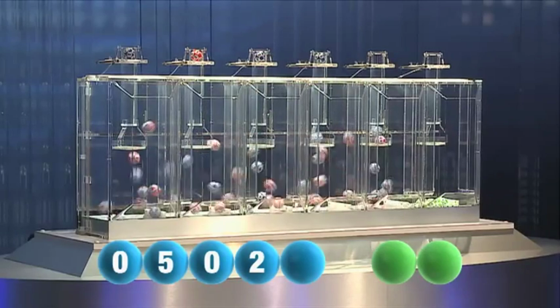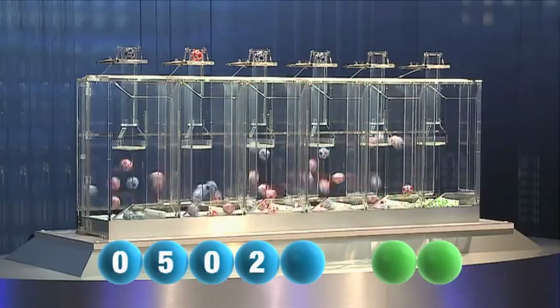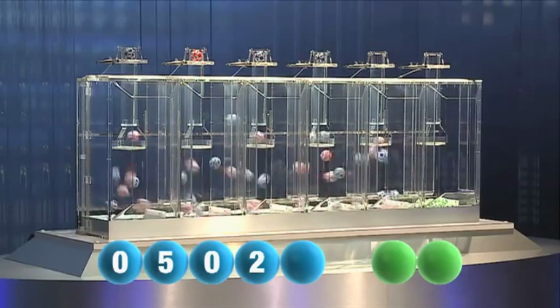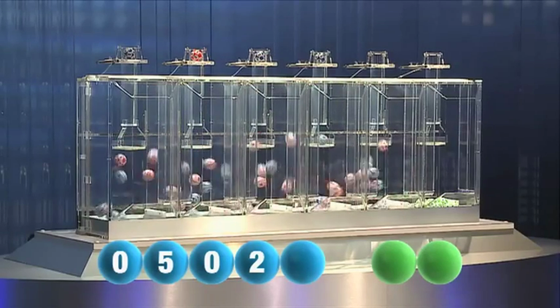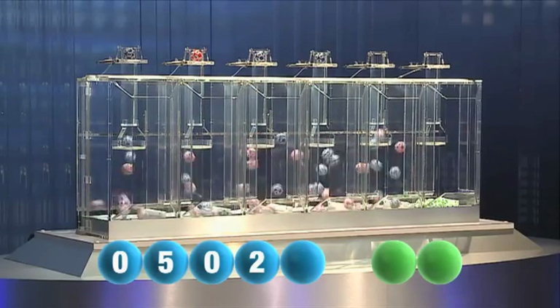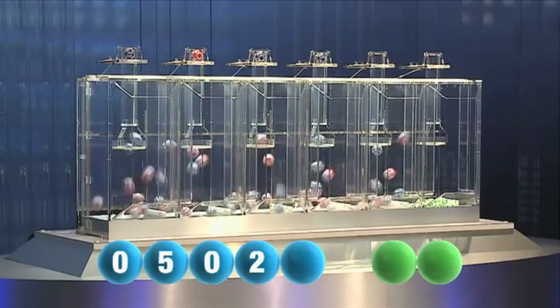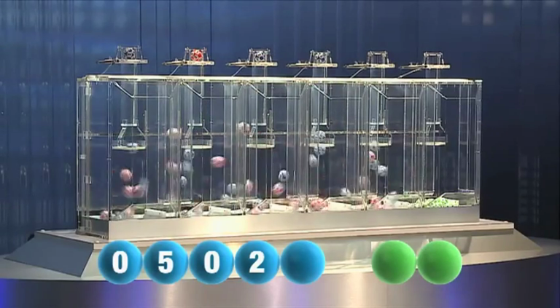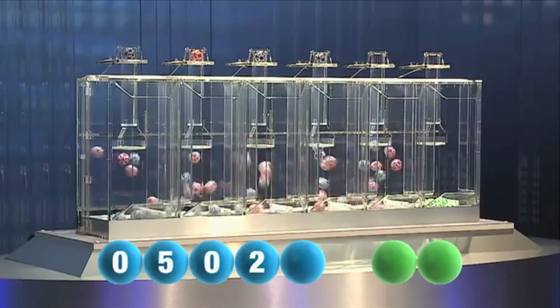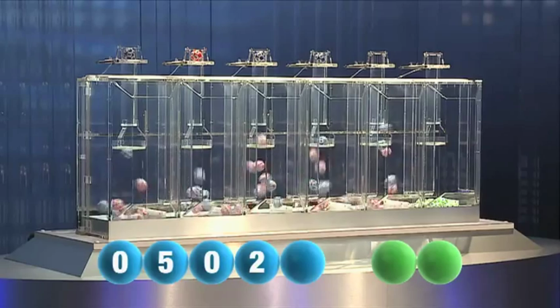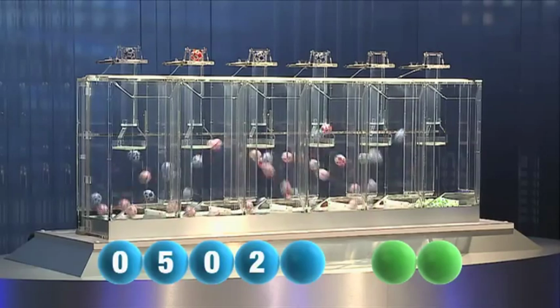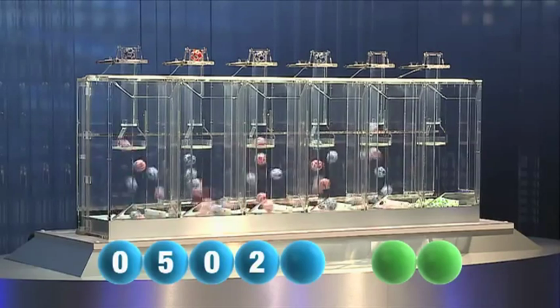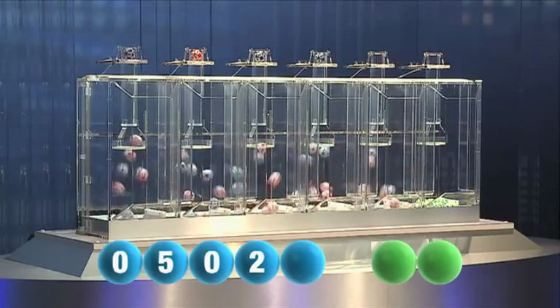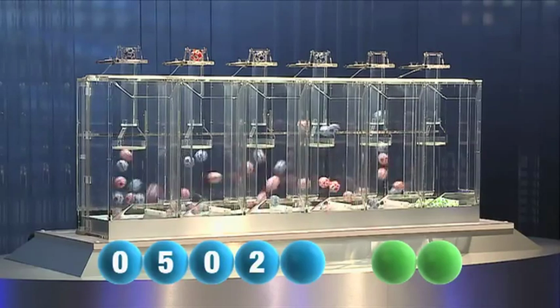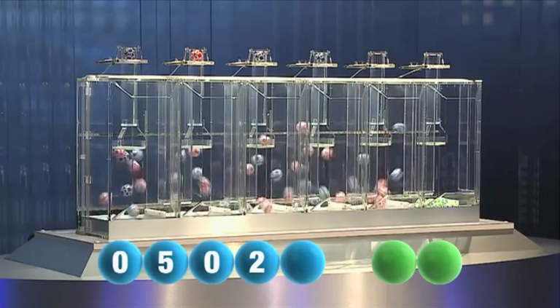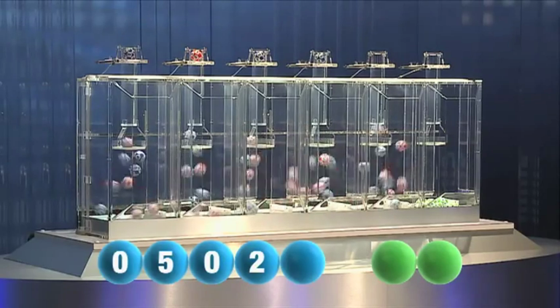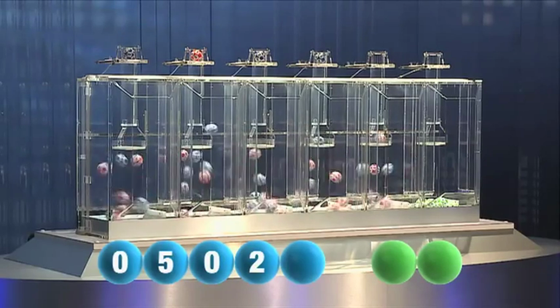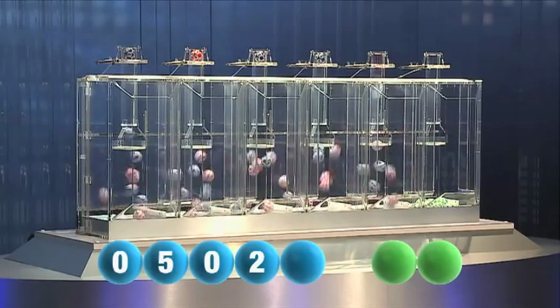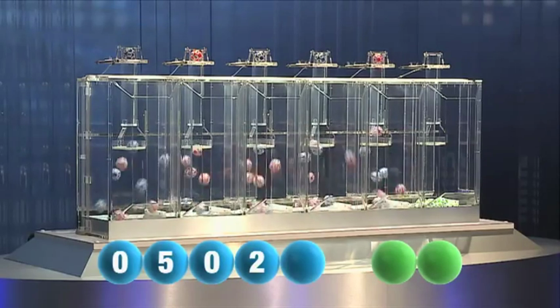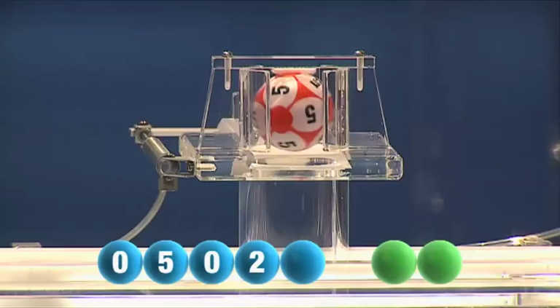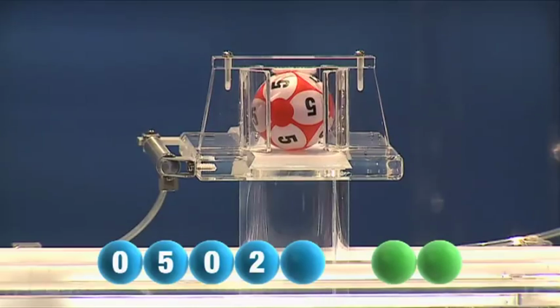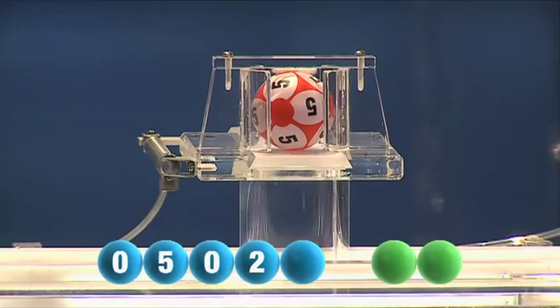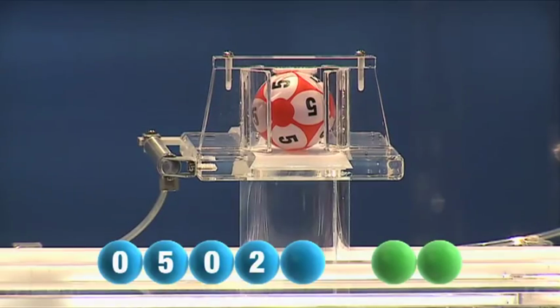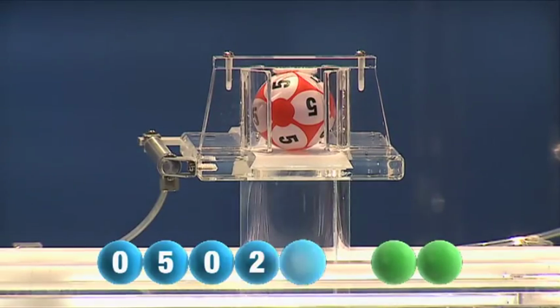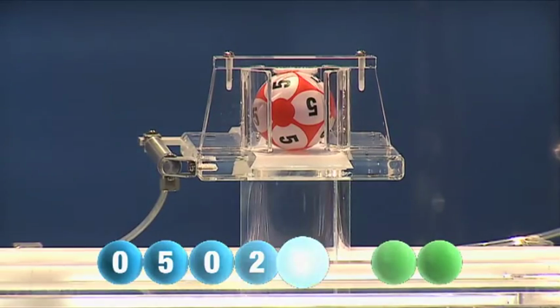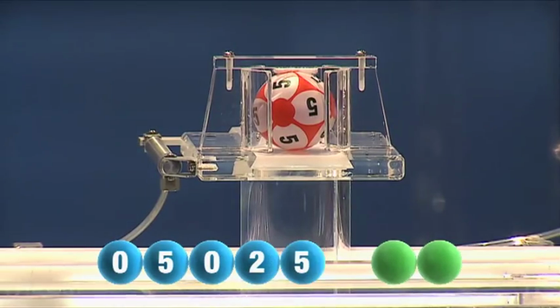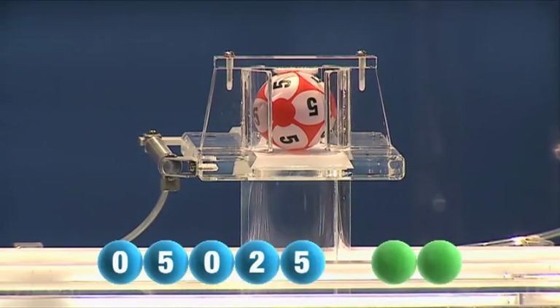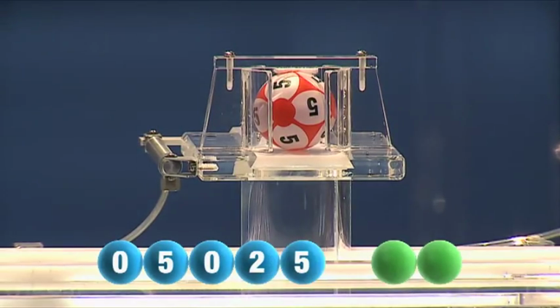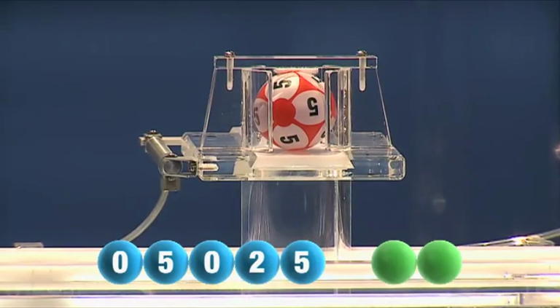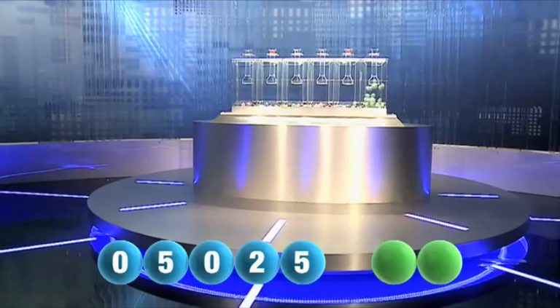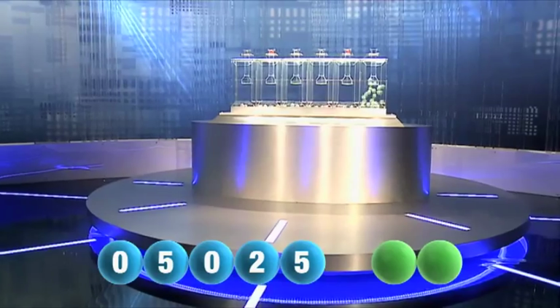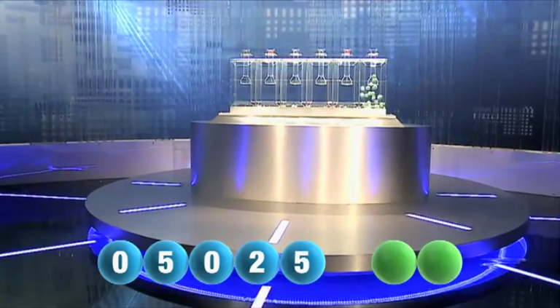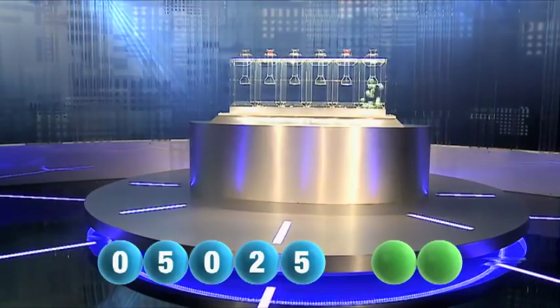And now for the final number for tonight's draw. And that final number is five.